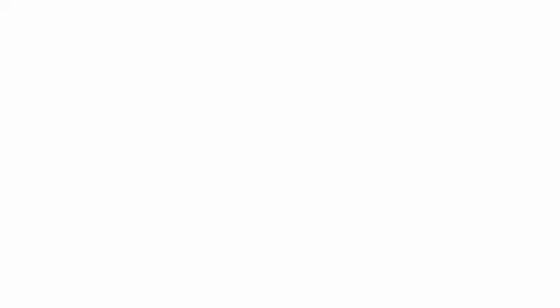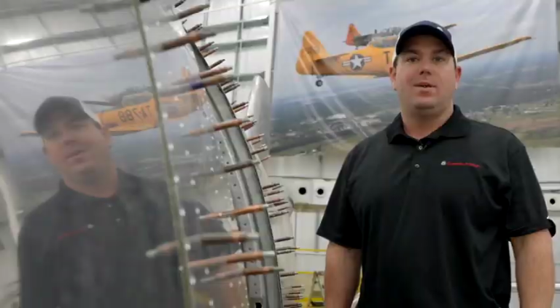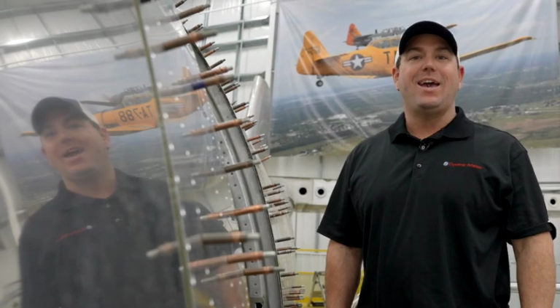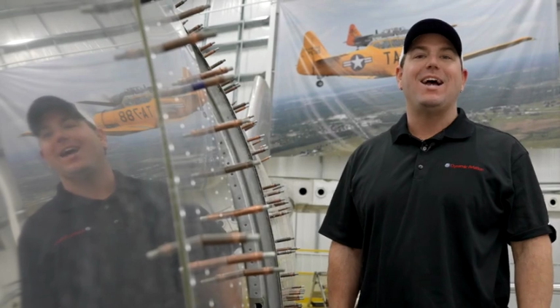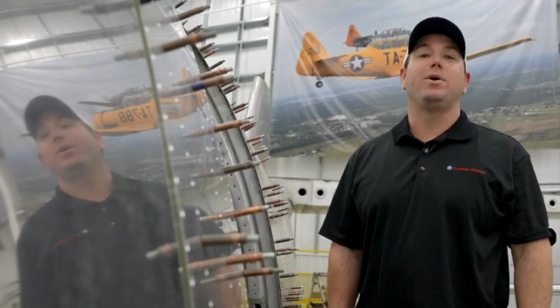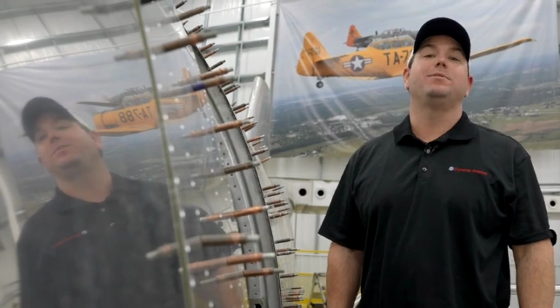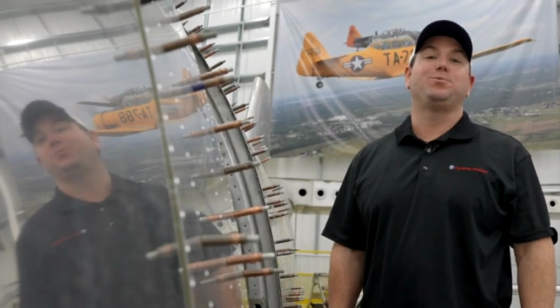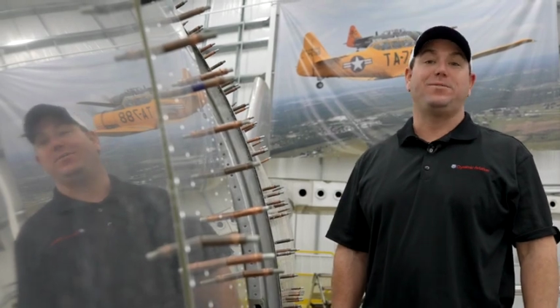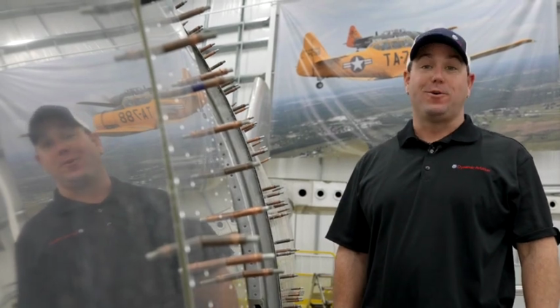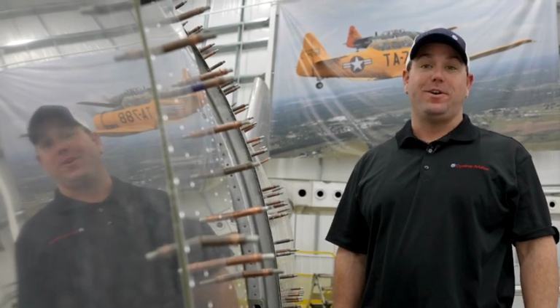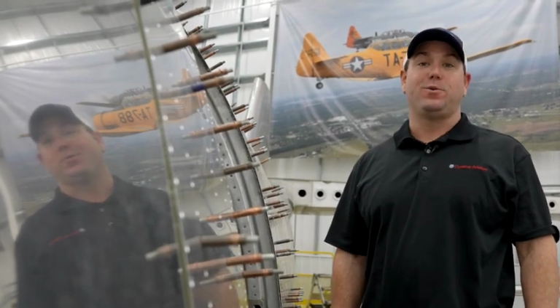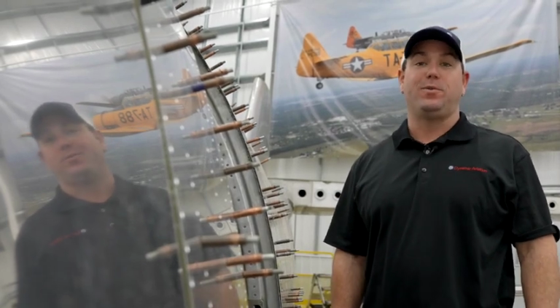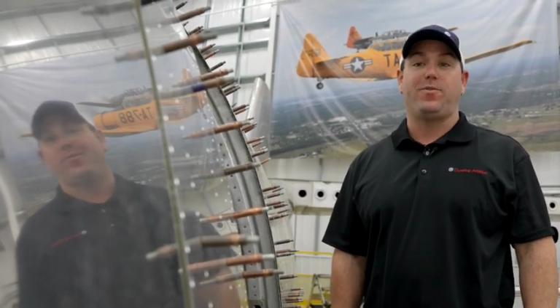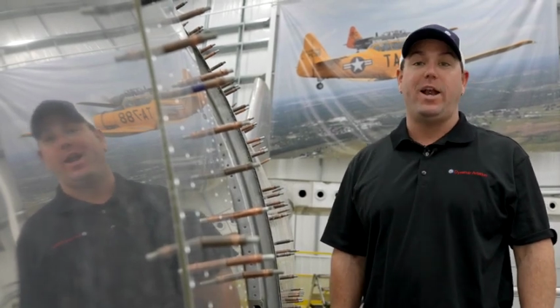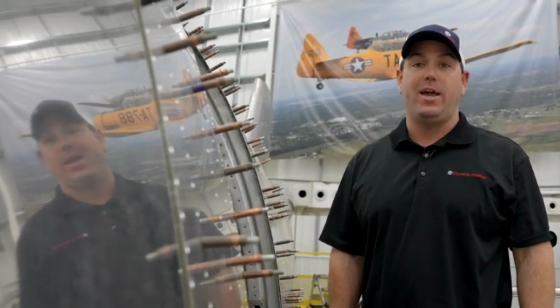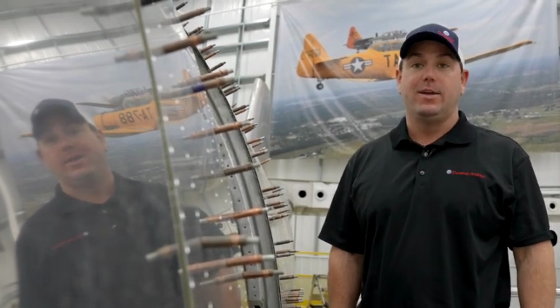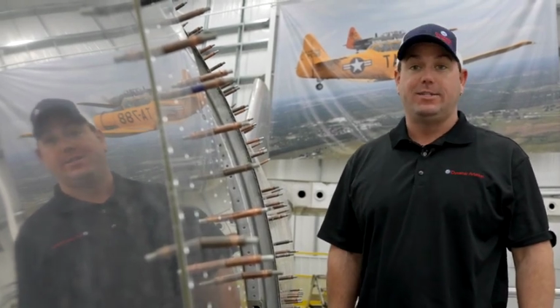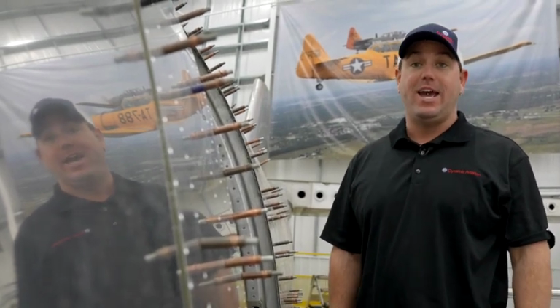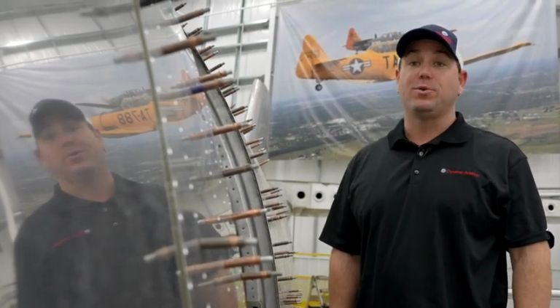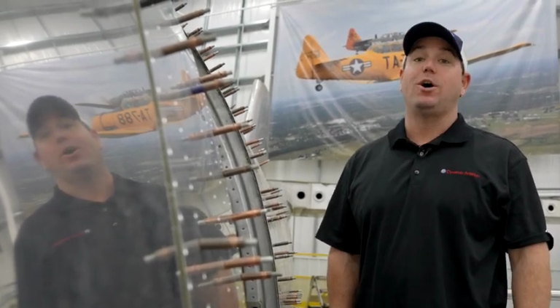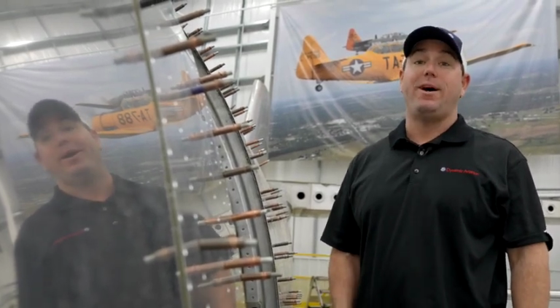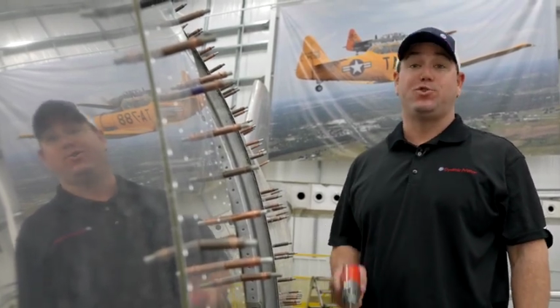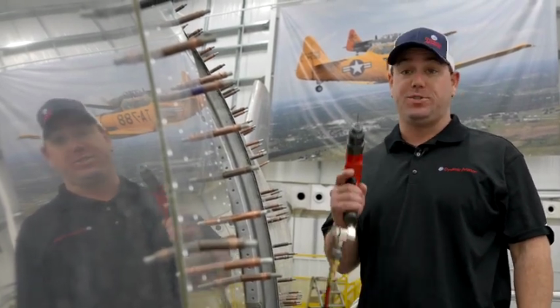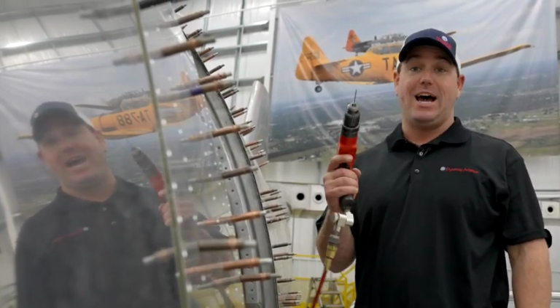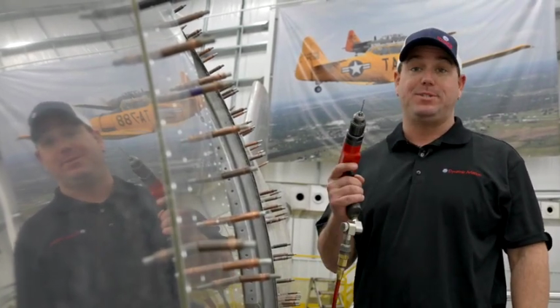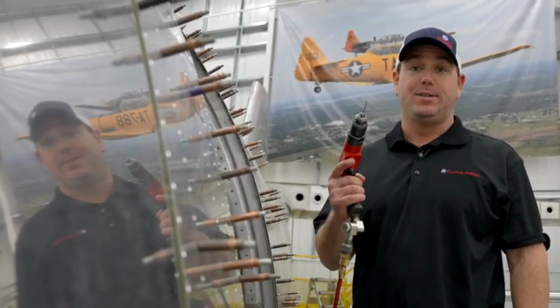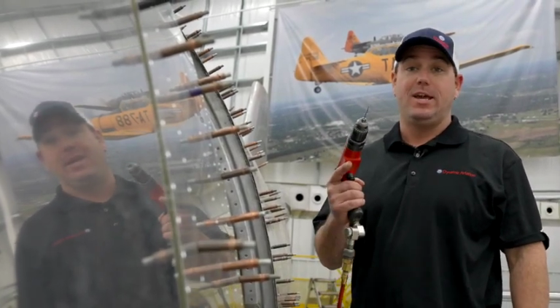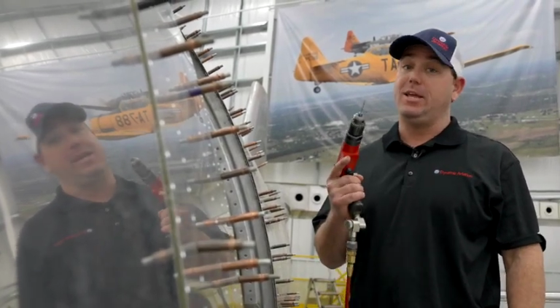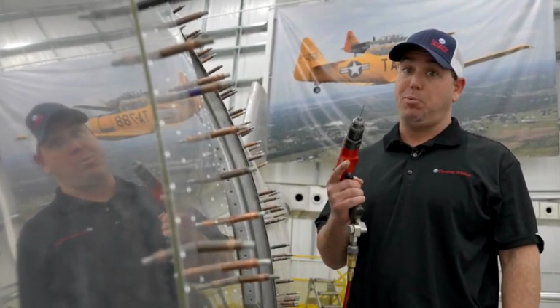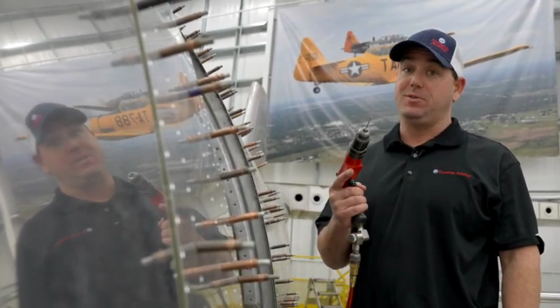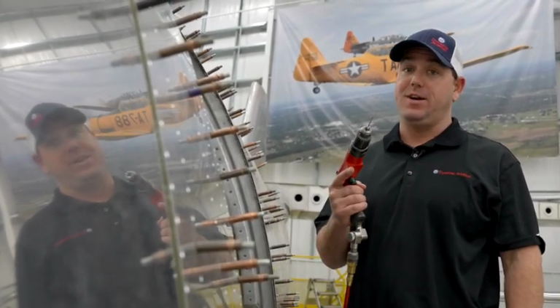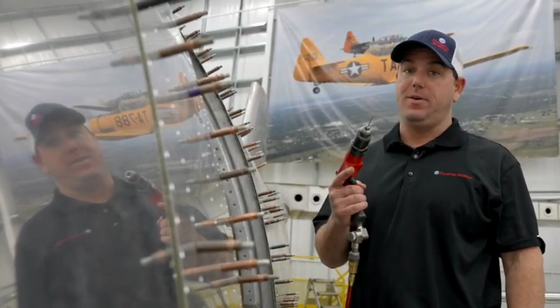Hey guys, and welcome to this week's first Air Force One Friday. Today, we're talking about drill stops and the importance of them.